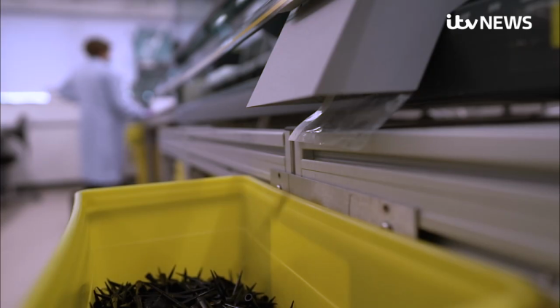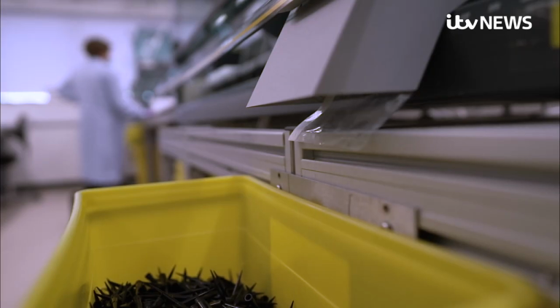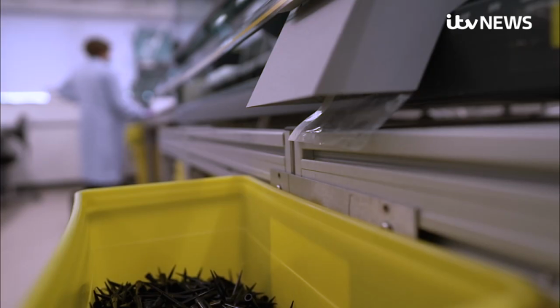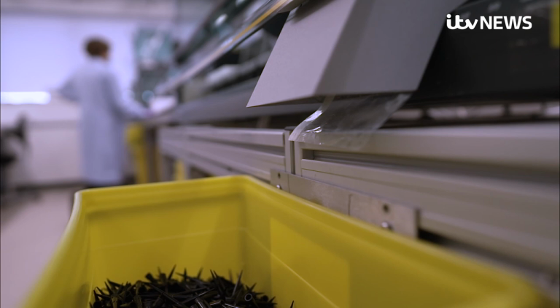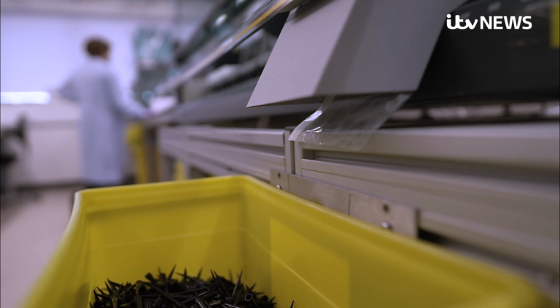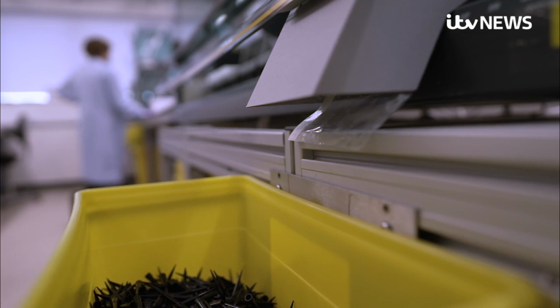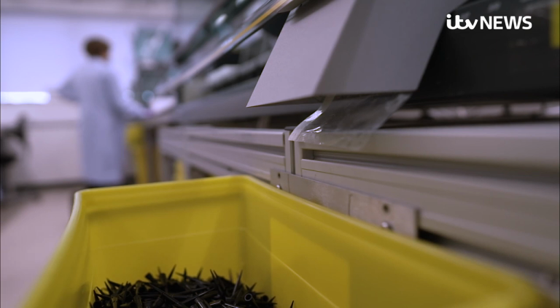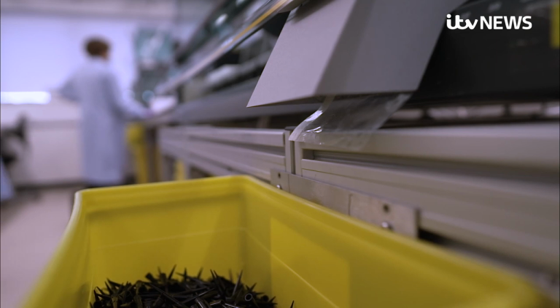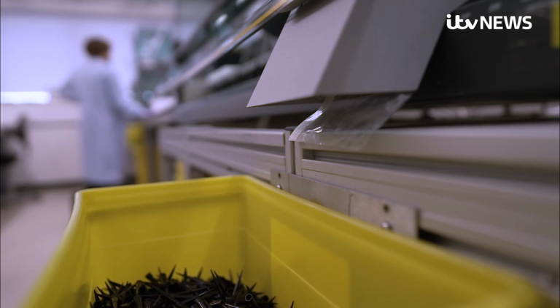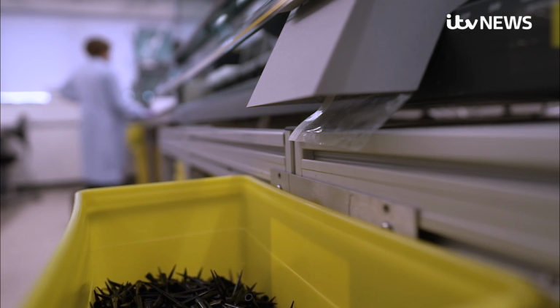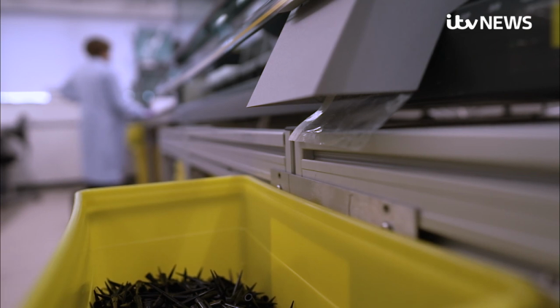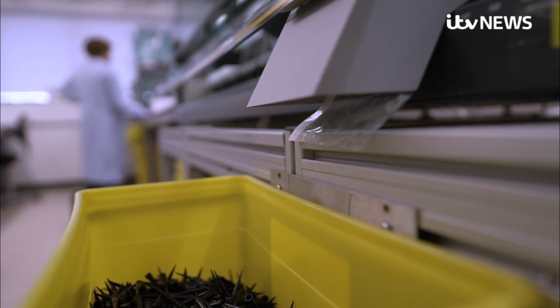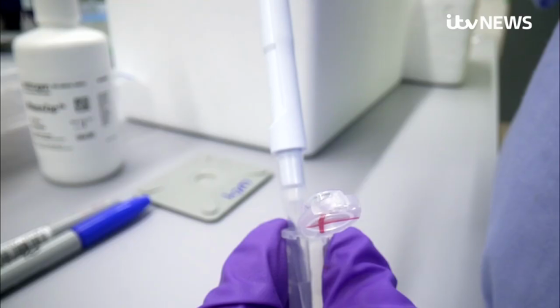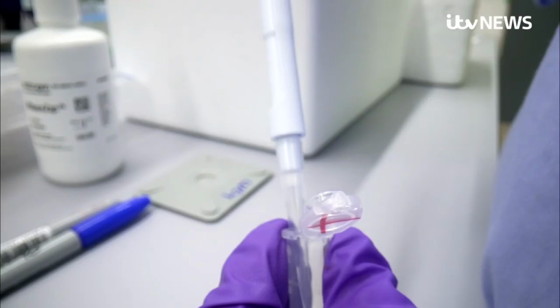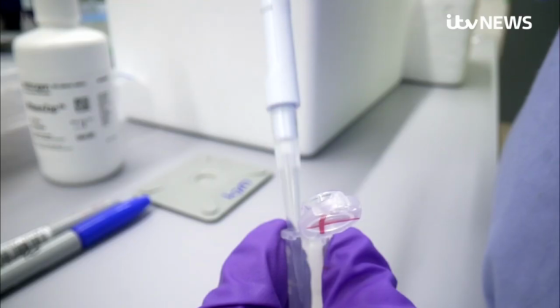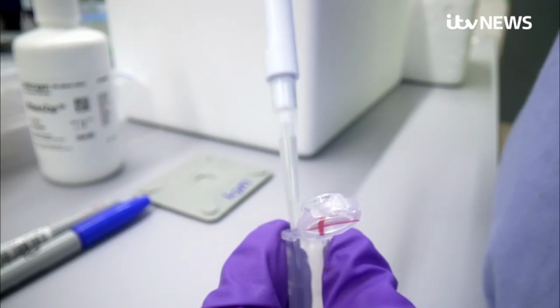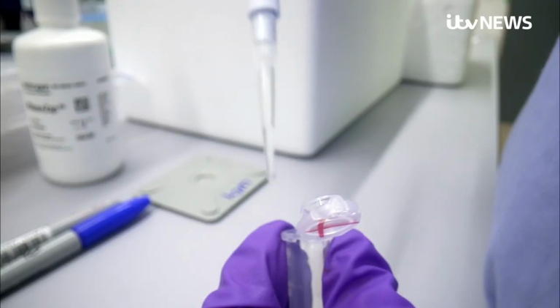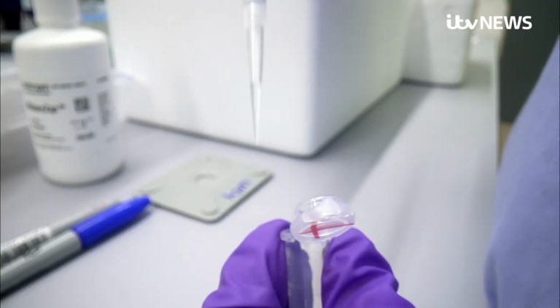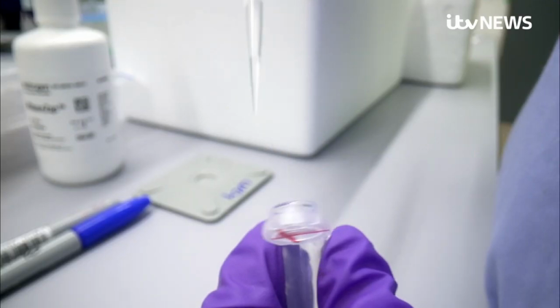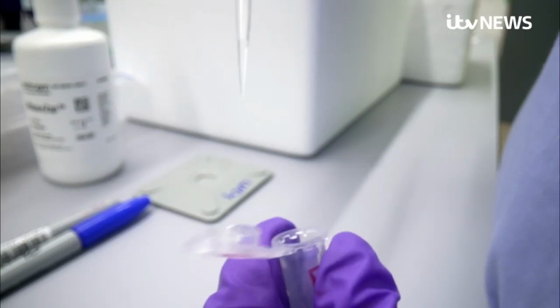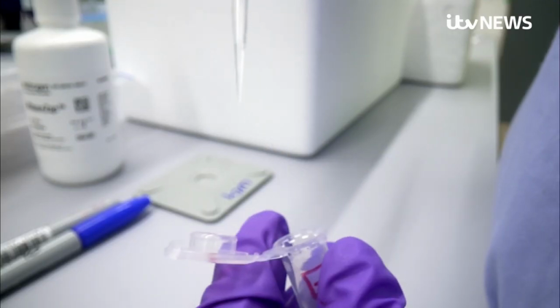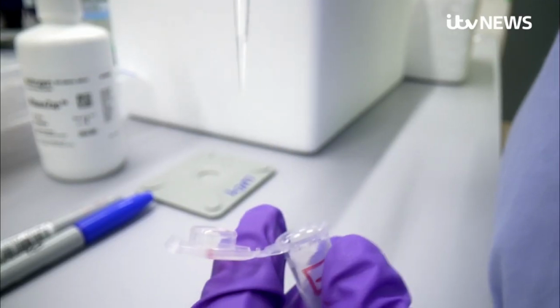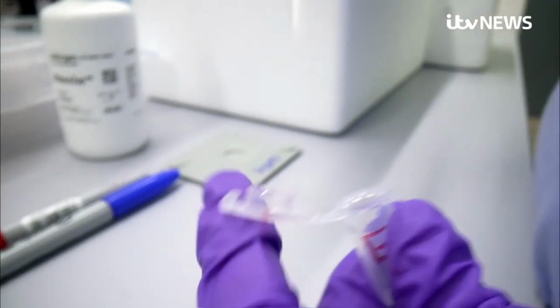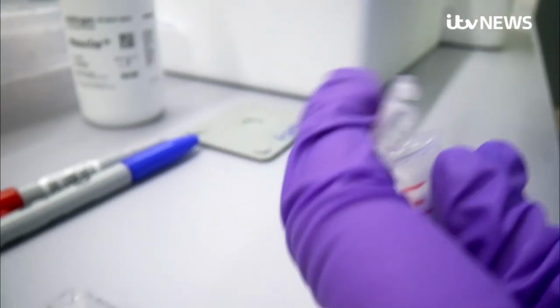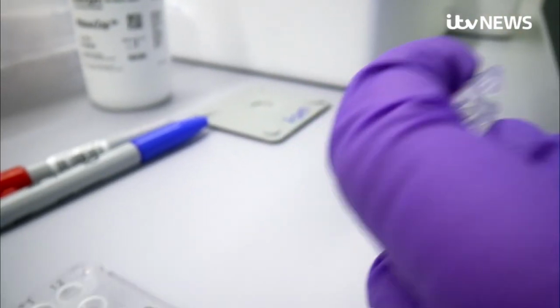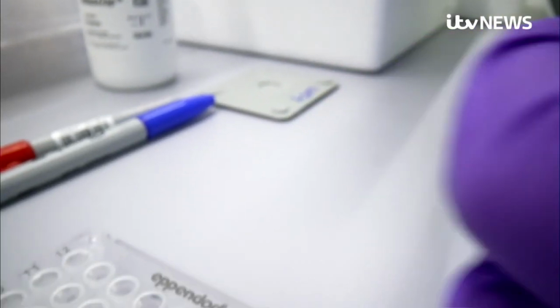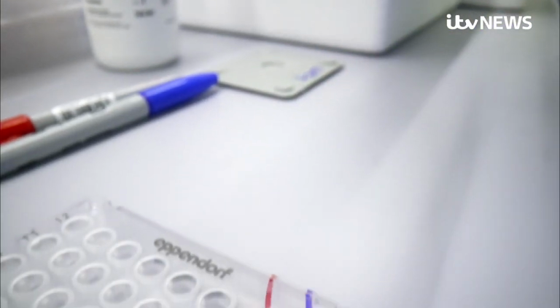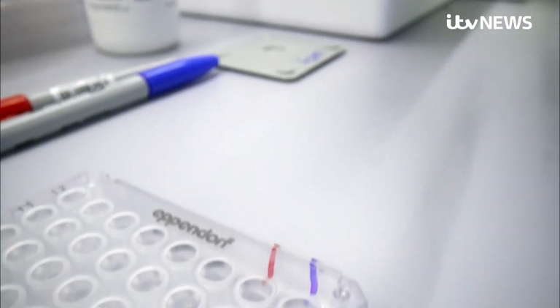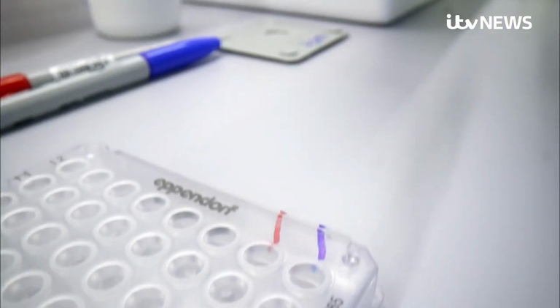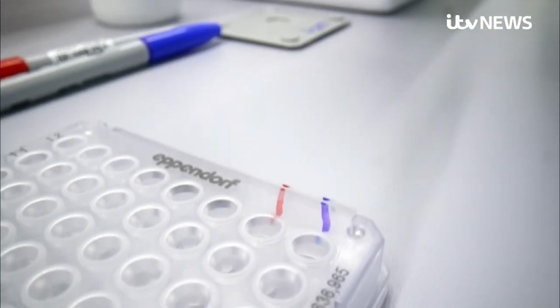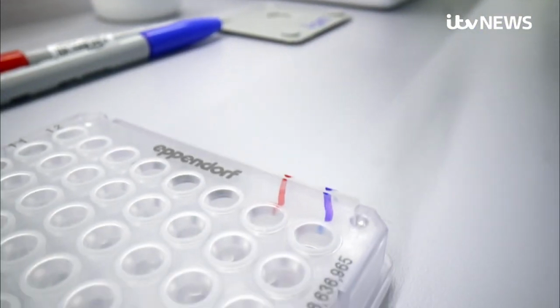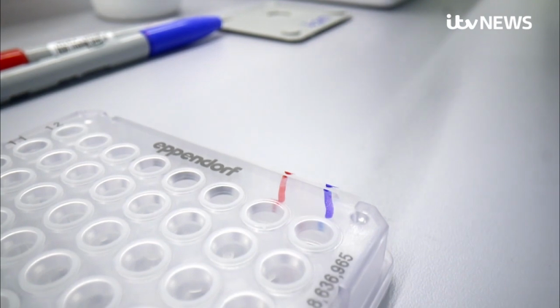That process, called gene sequencing, used to take days to spot the individual mutations associated with a Covid variant. But this technology means the scientists can fully analyse 20,000 viruses each week.